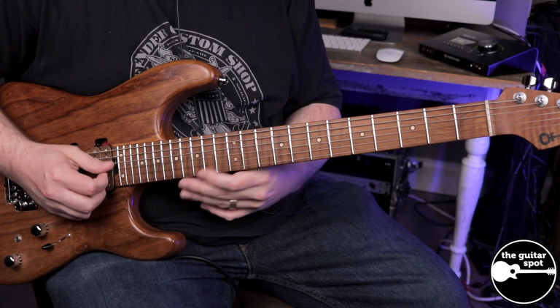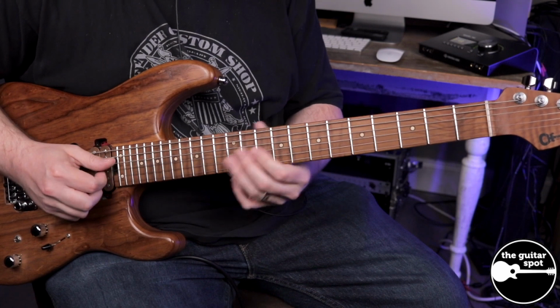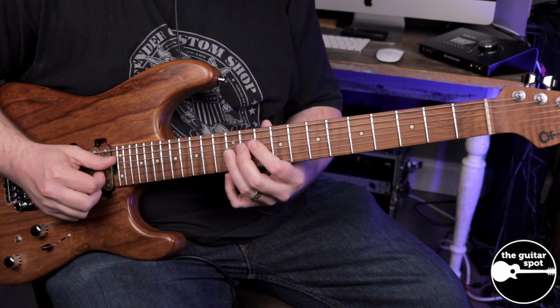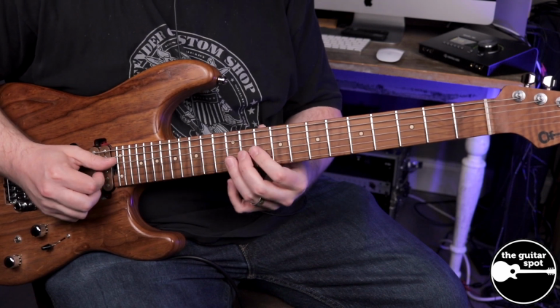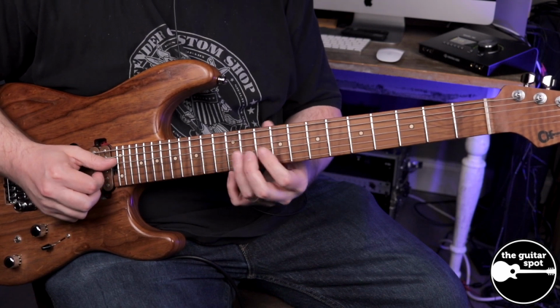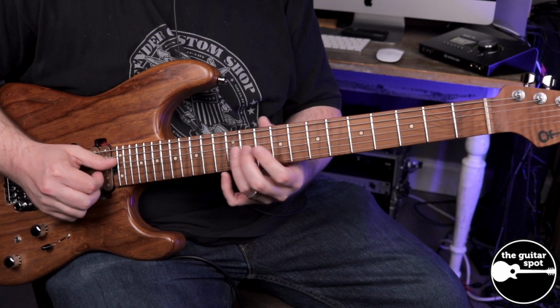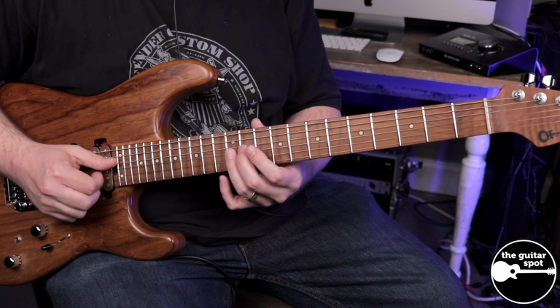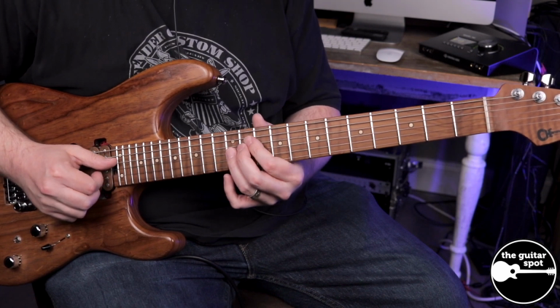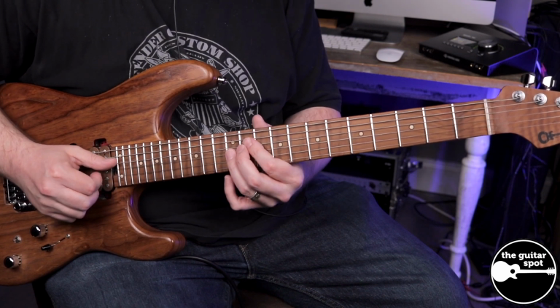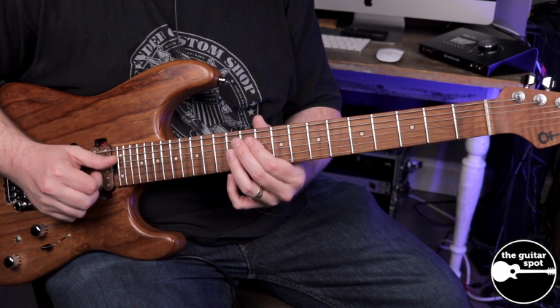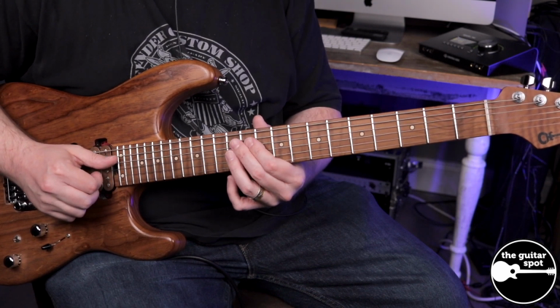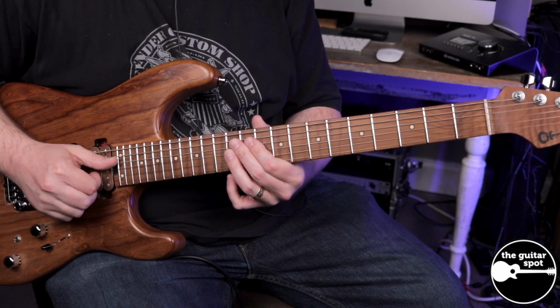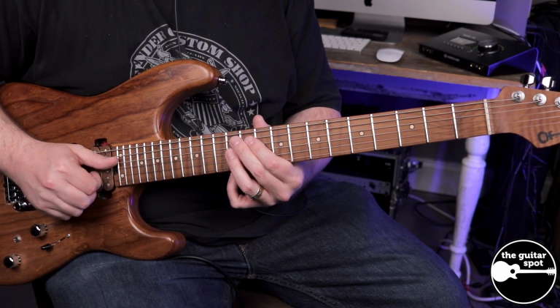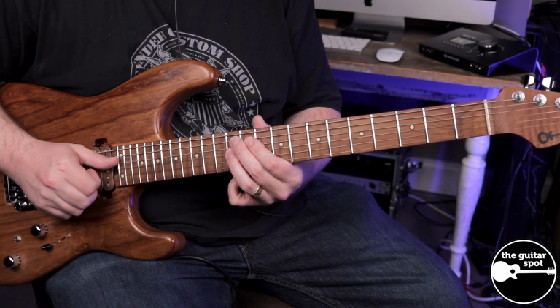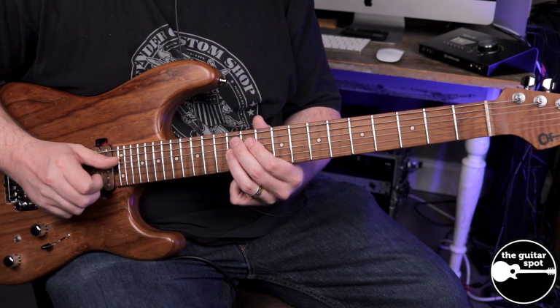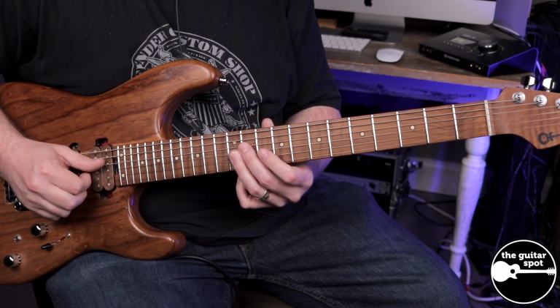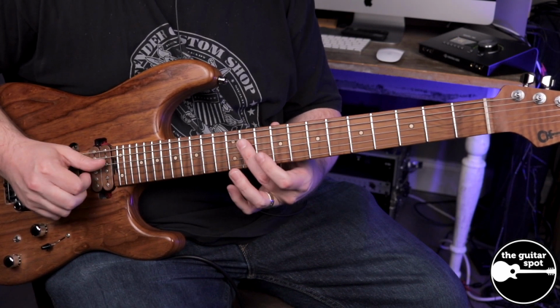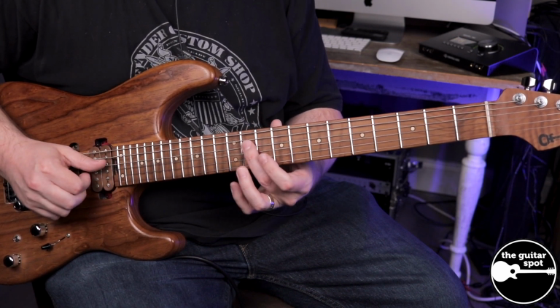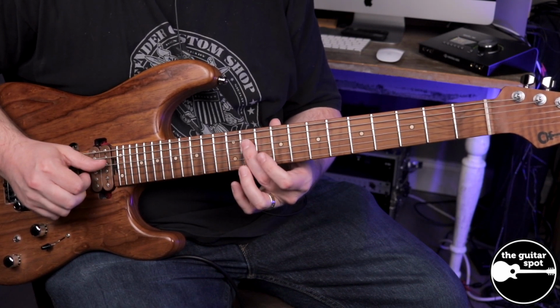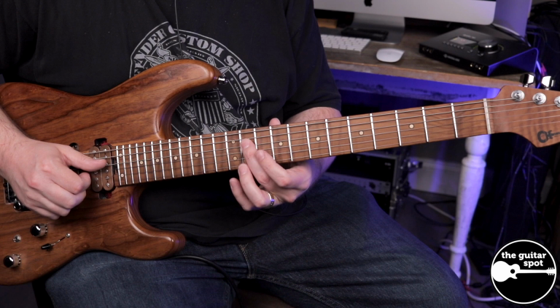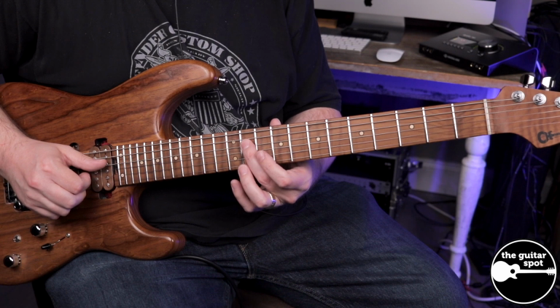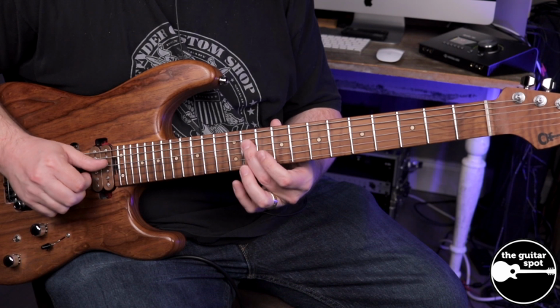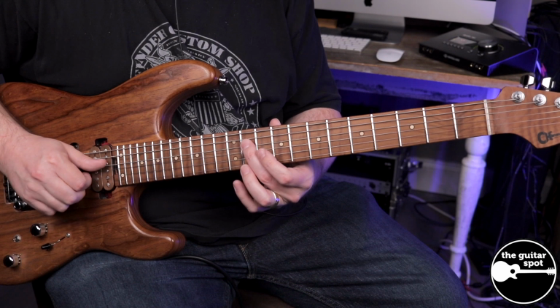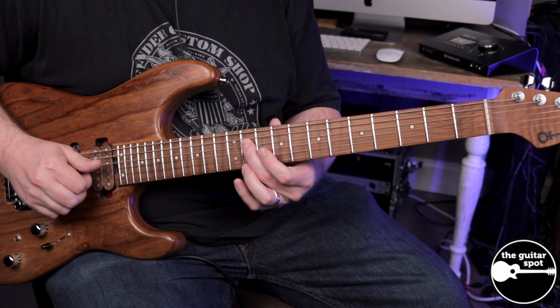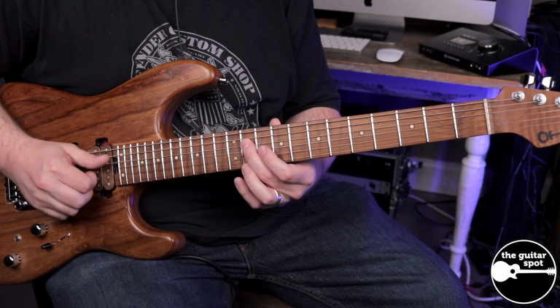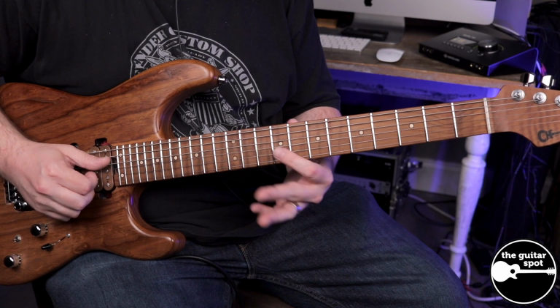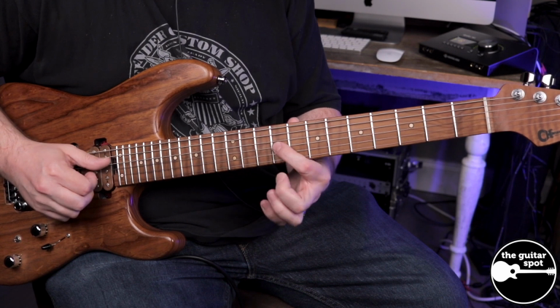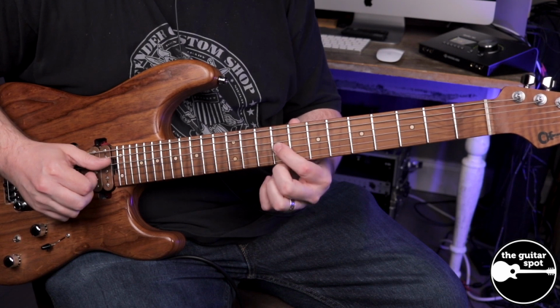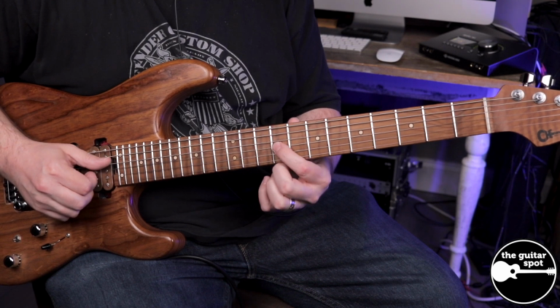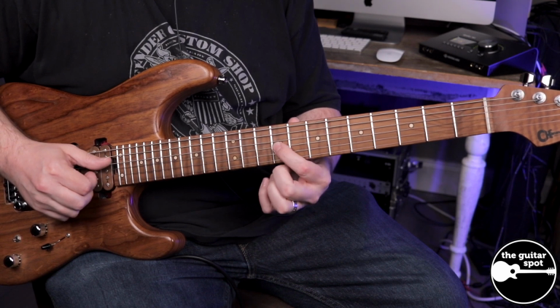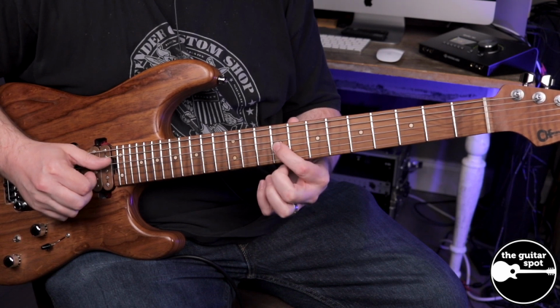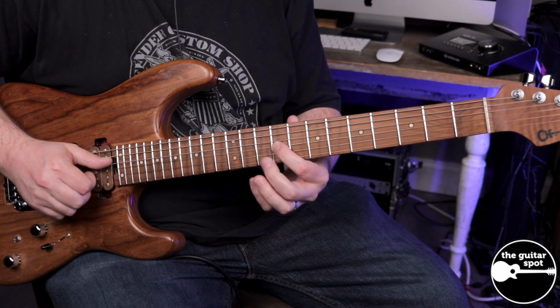And then that part of the lick goes 12 on the G, 11 on the D, and then 9 on the G.